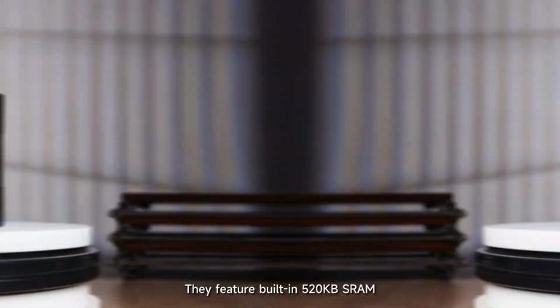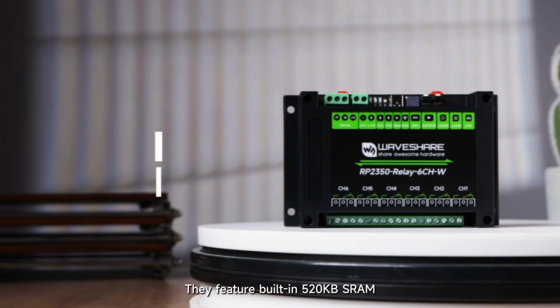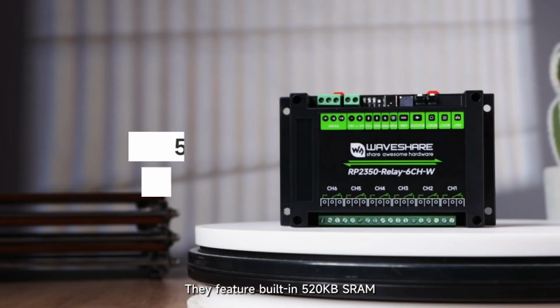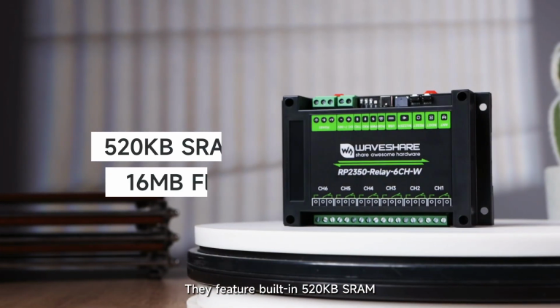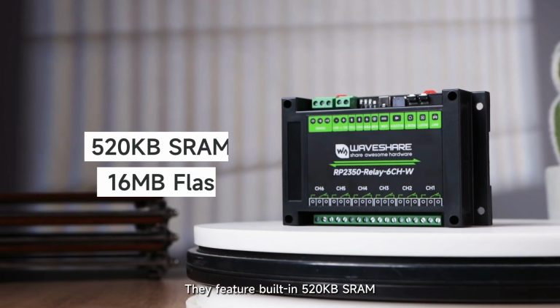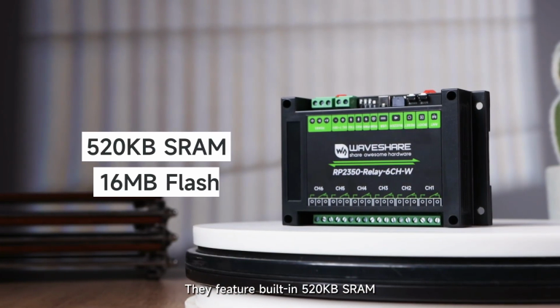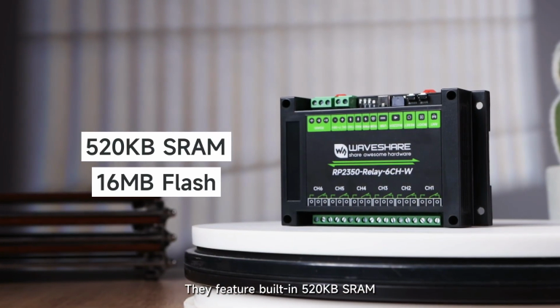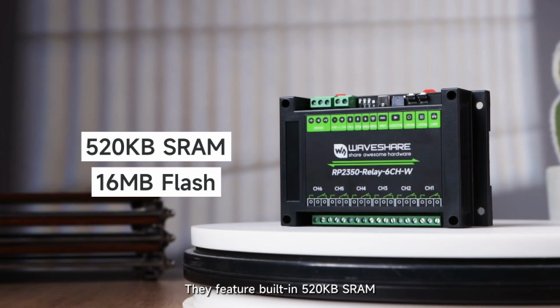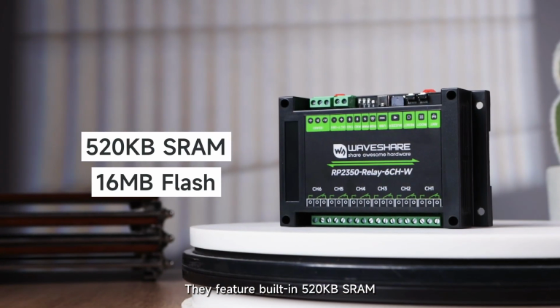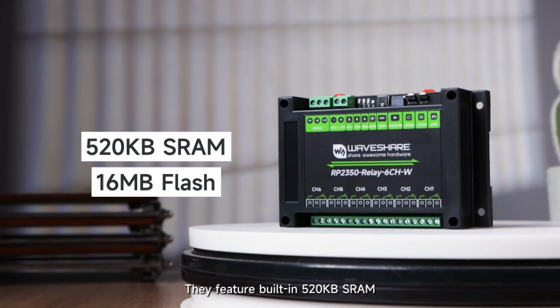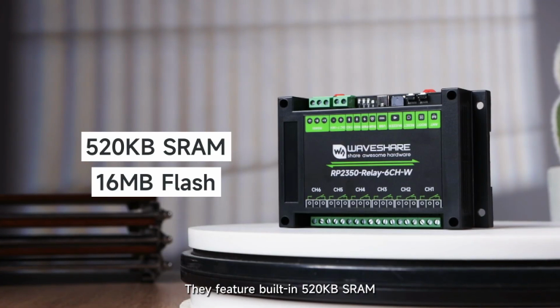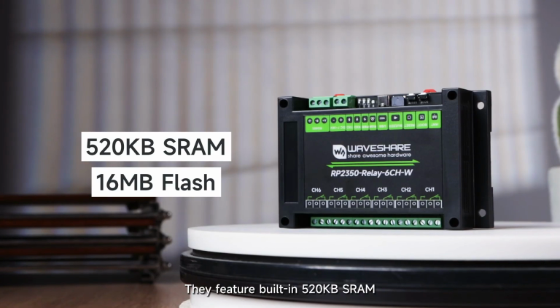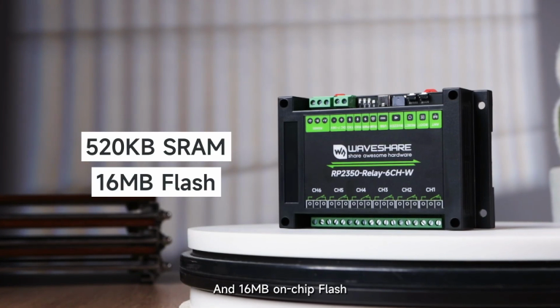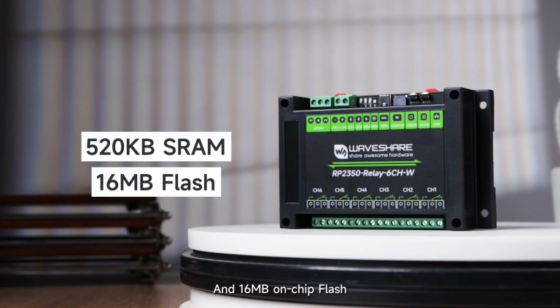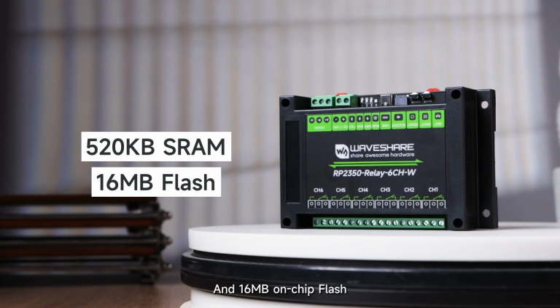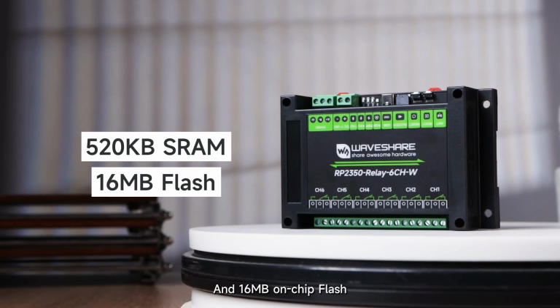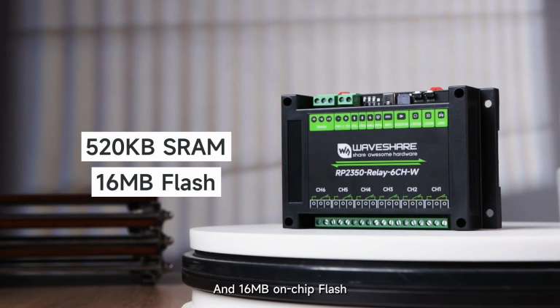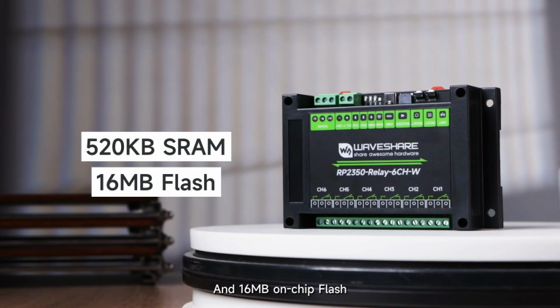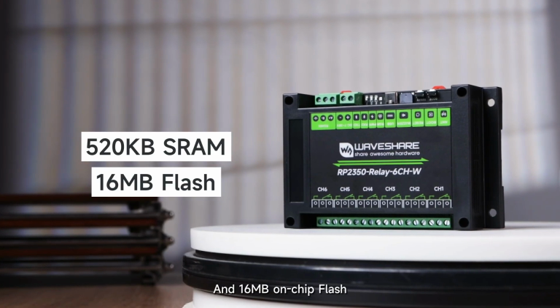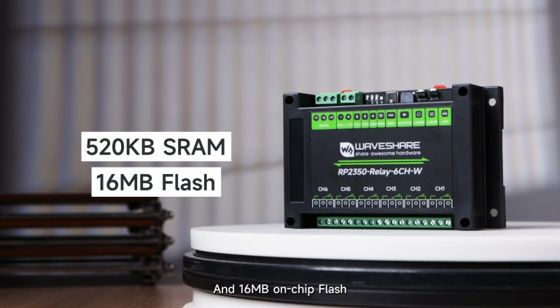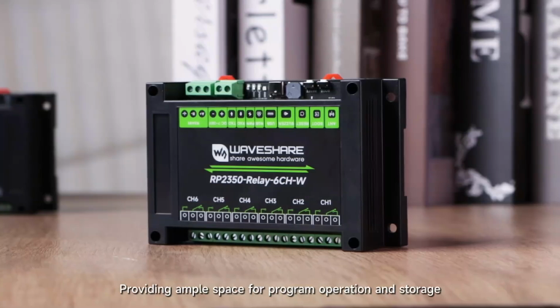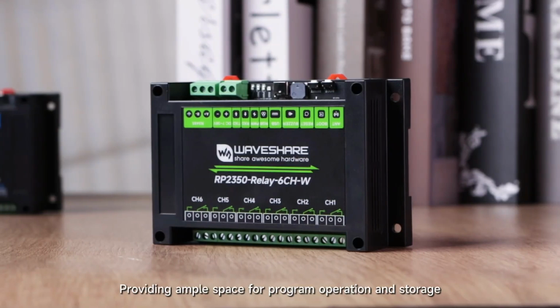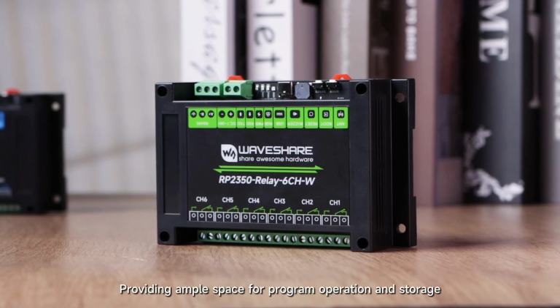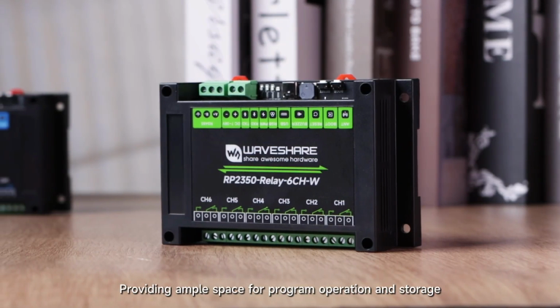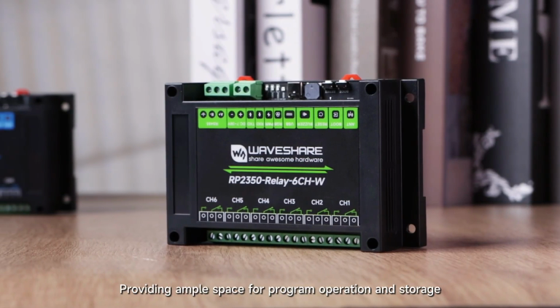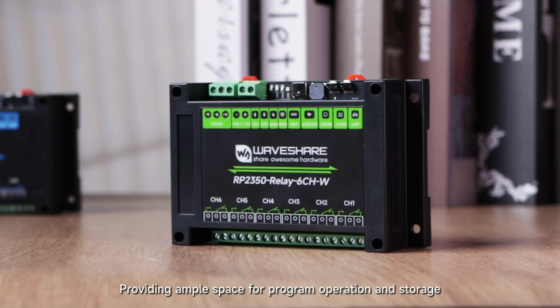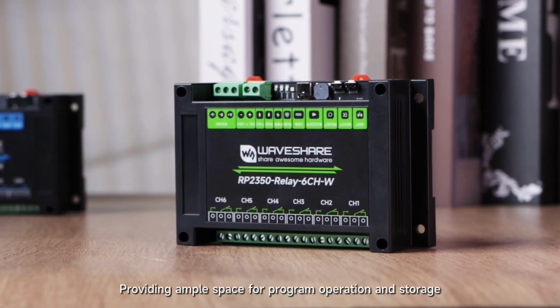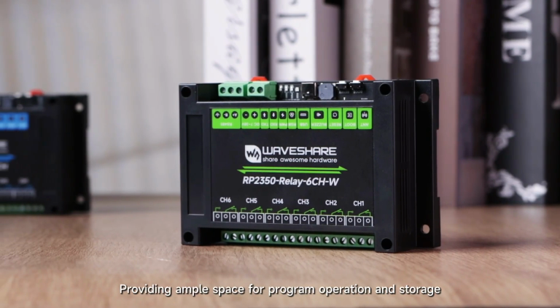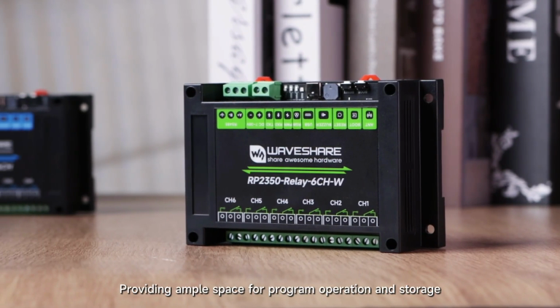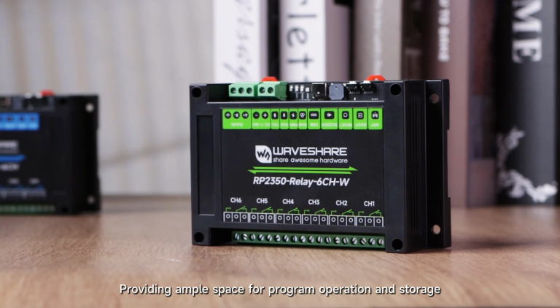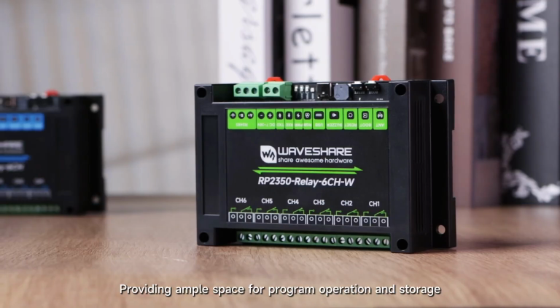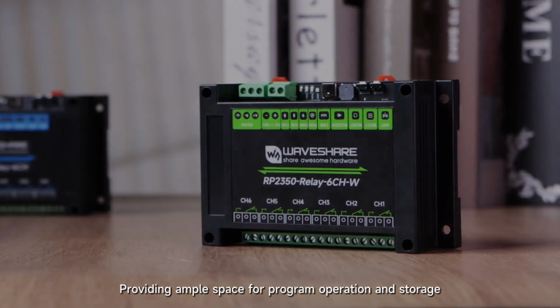They feature built-in 520KB SRAM and 16MB on-chip flash, providing ample space for program operation and storage.